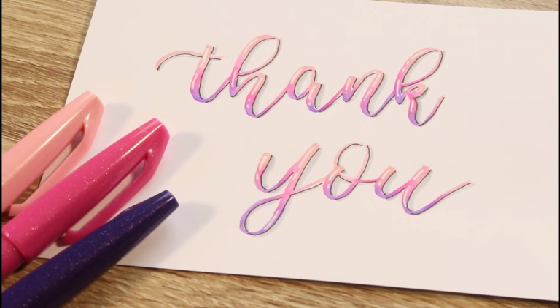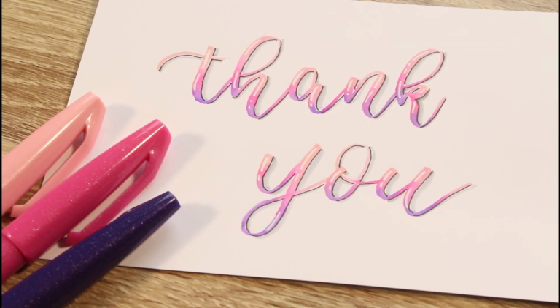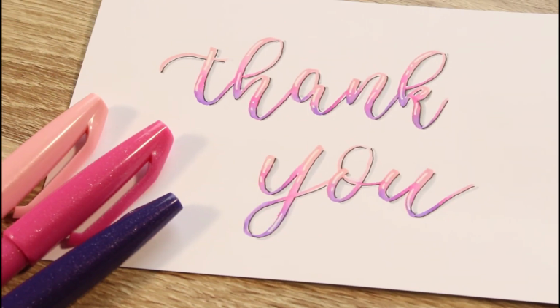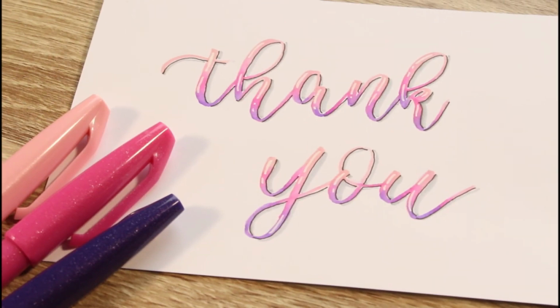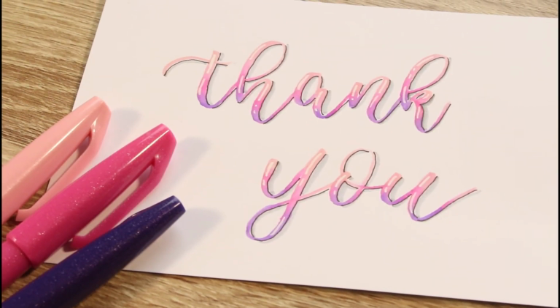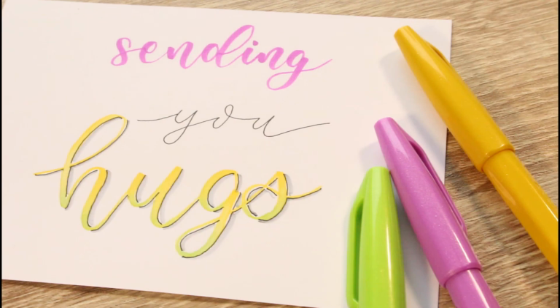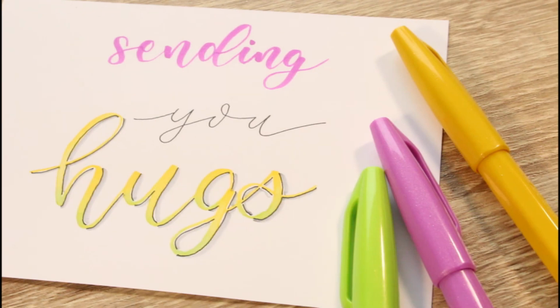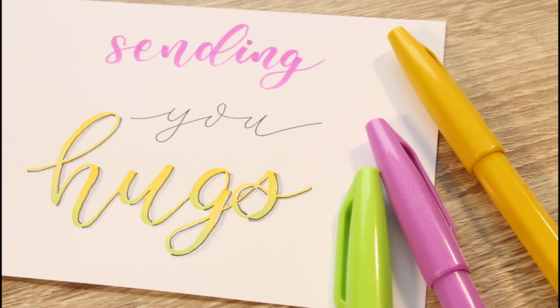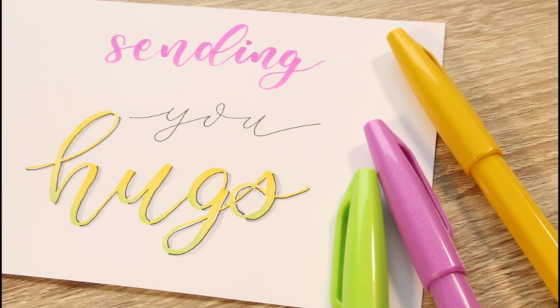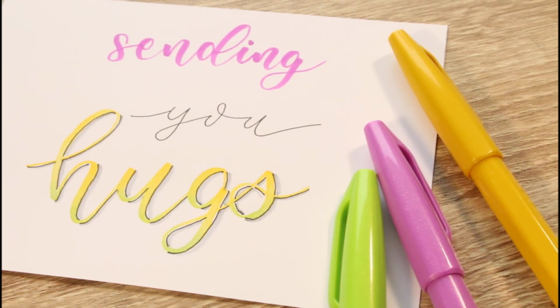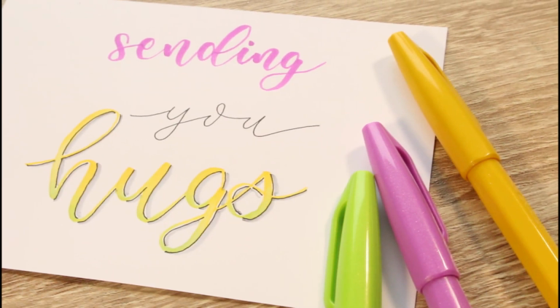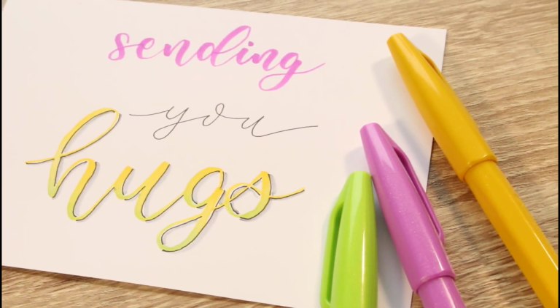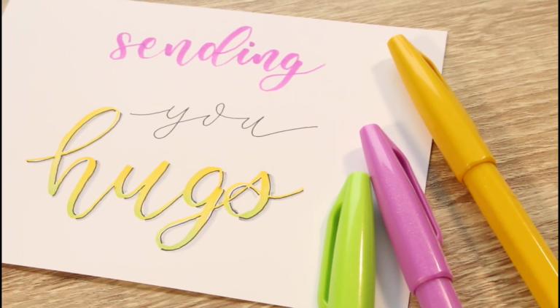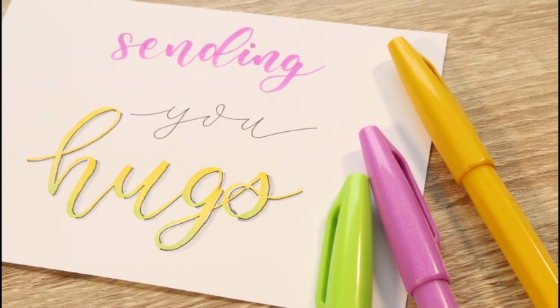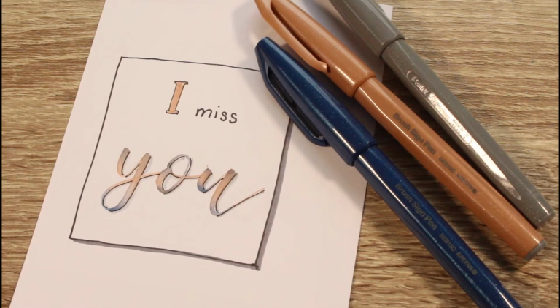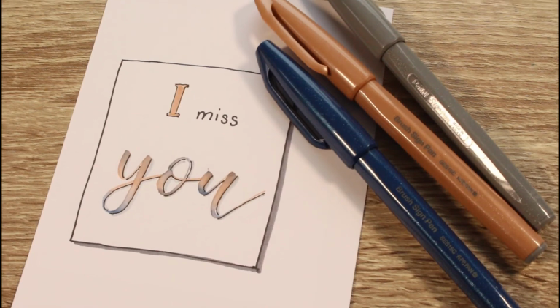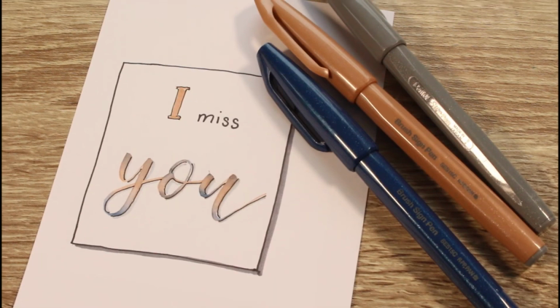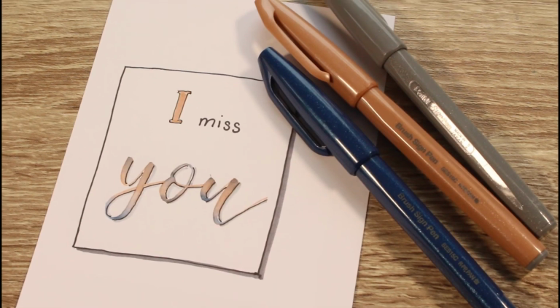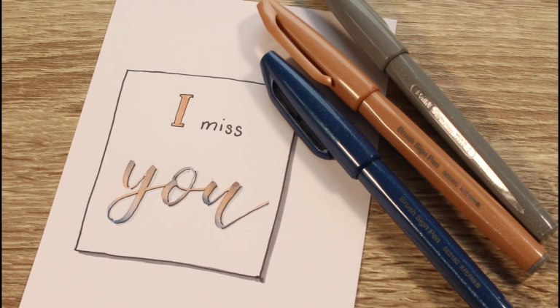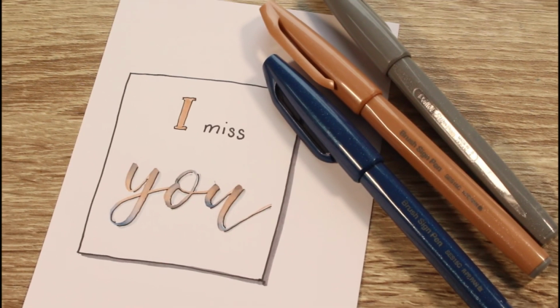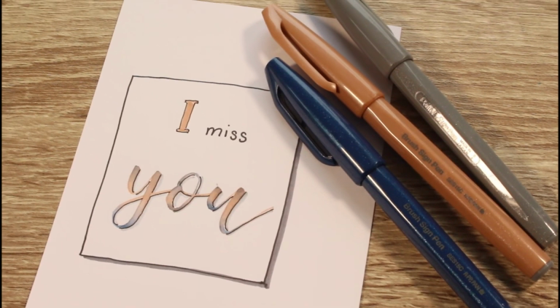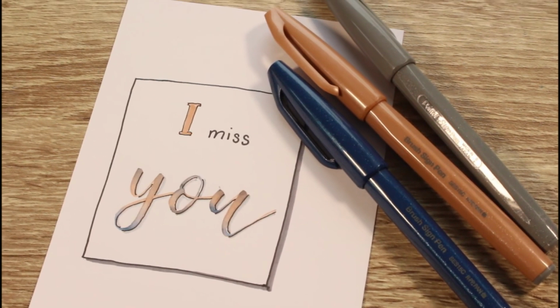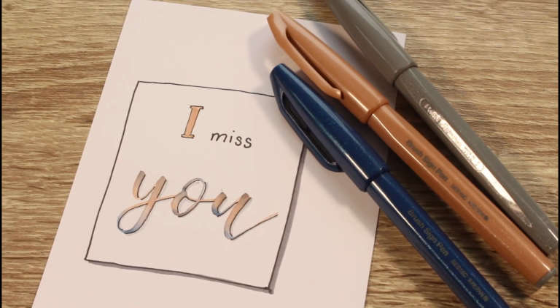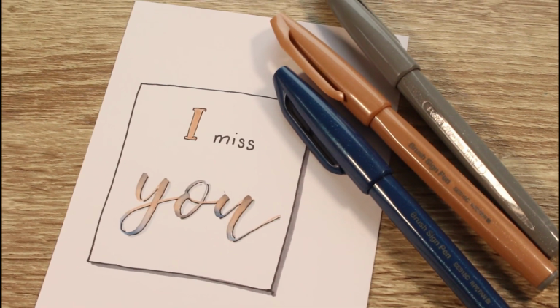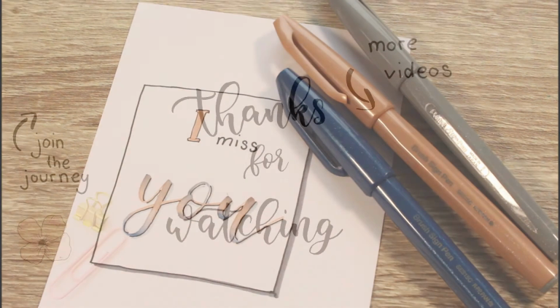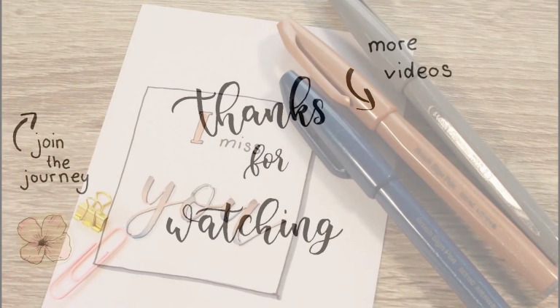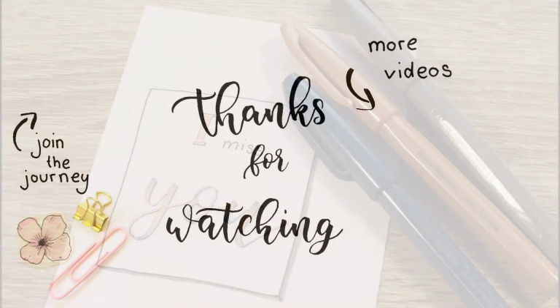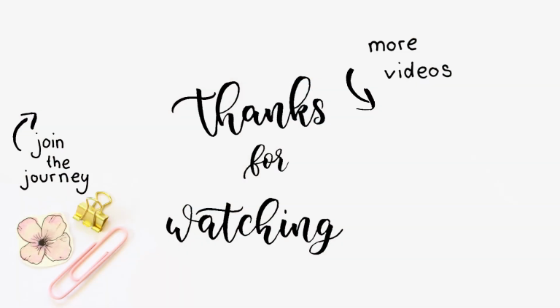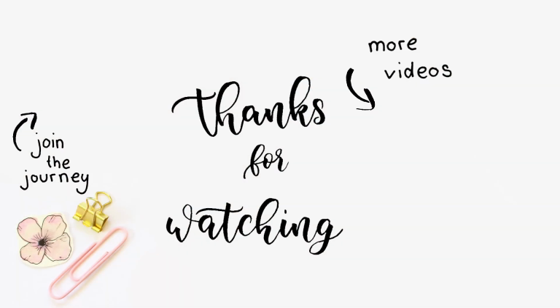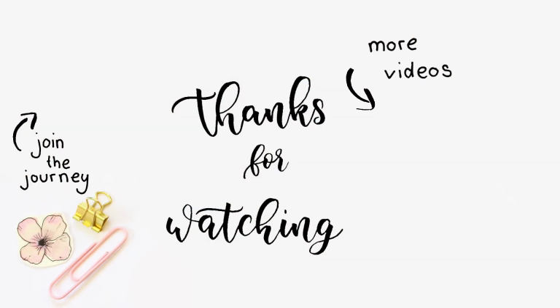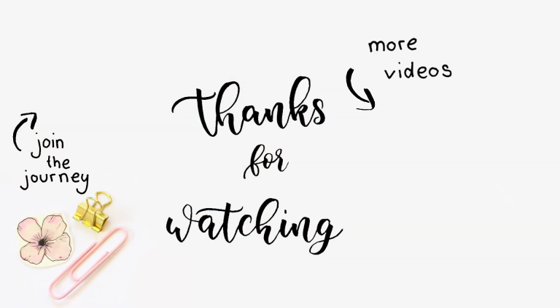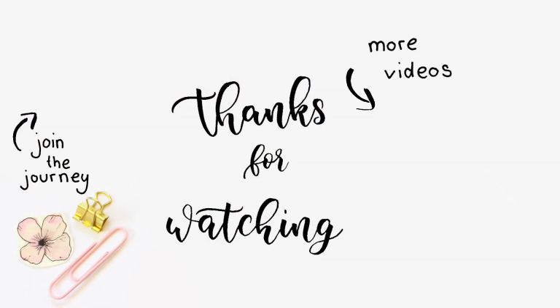Thank you so much for watching. I hope you liked this video and maybe I'll see you in some other videos. Bye!